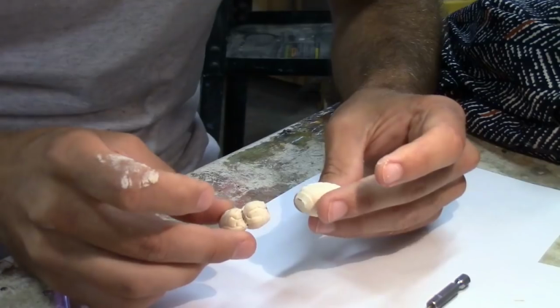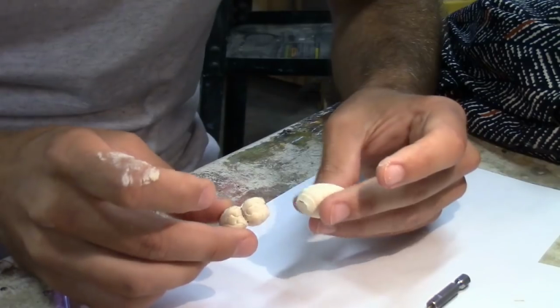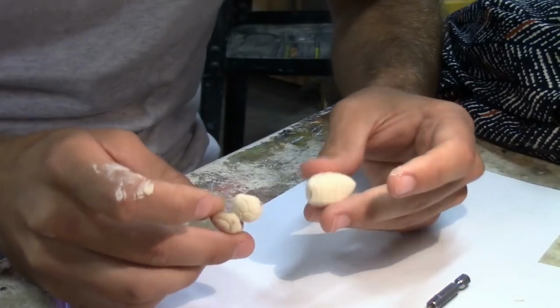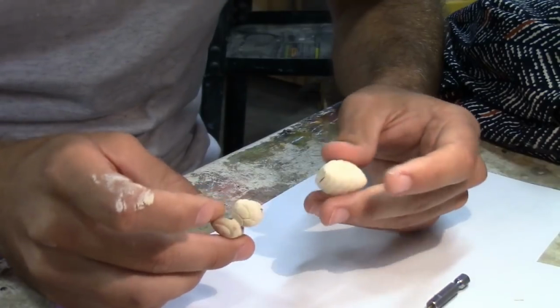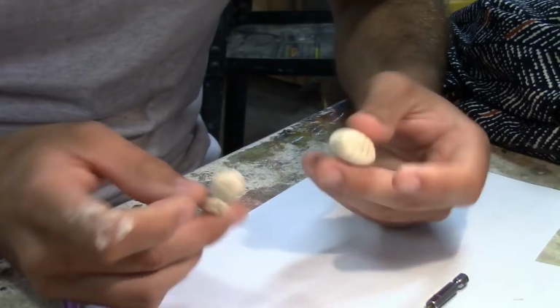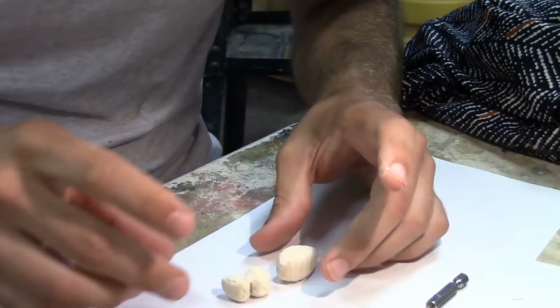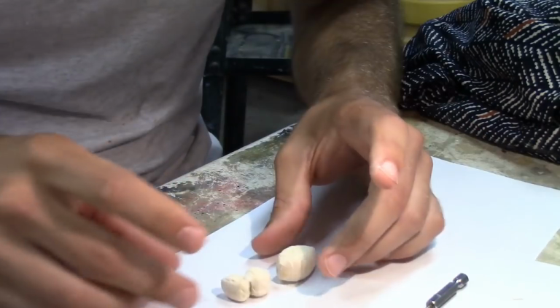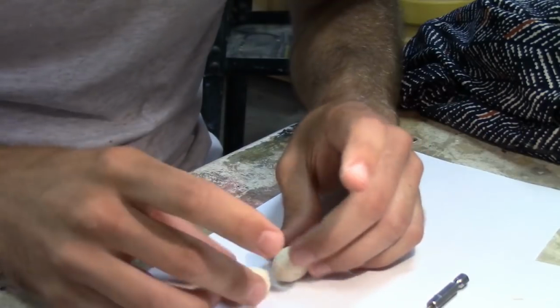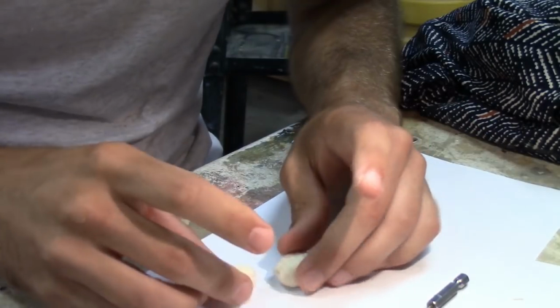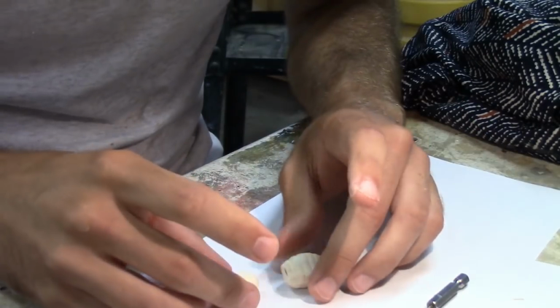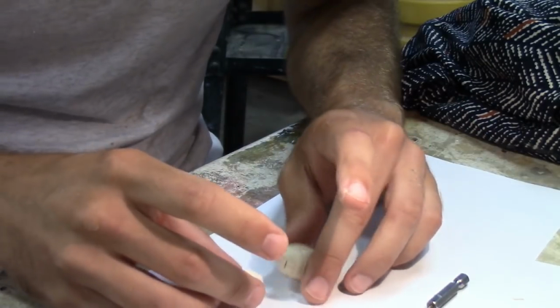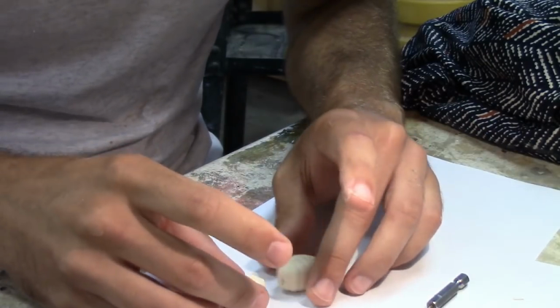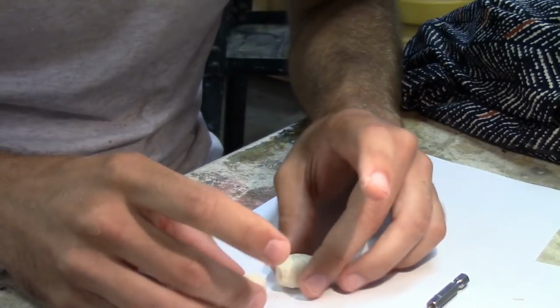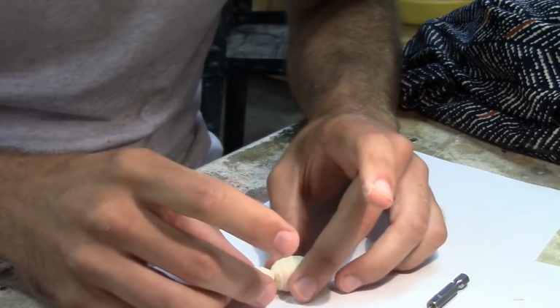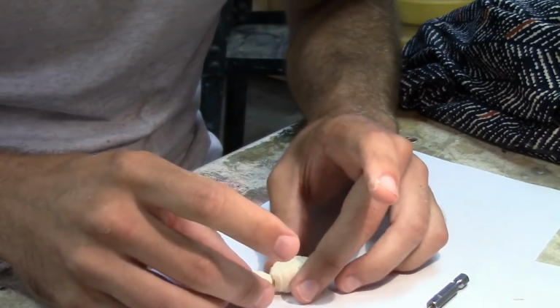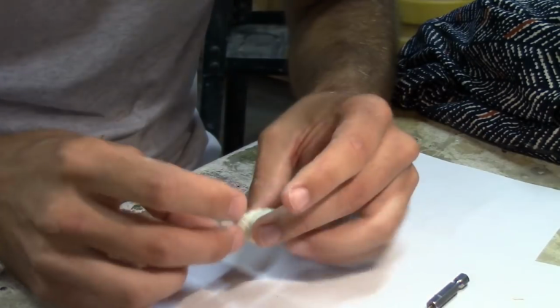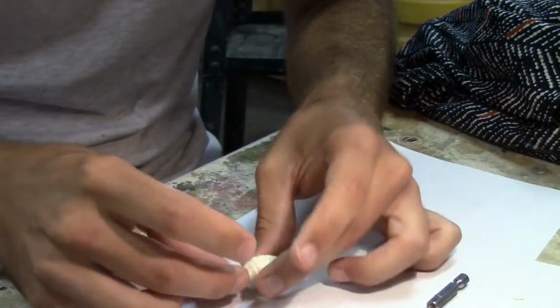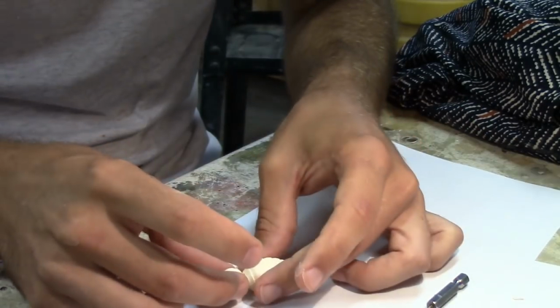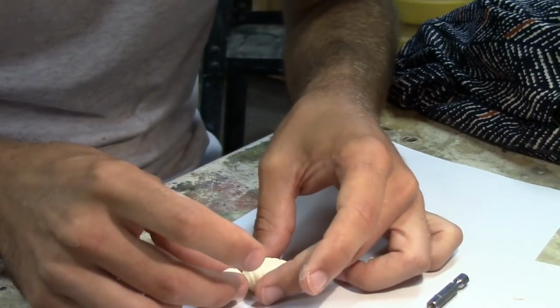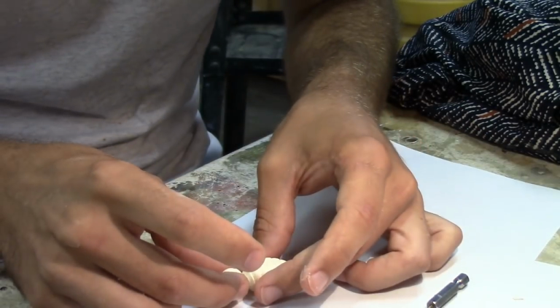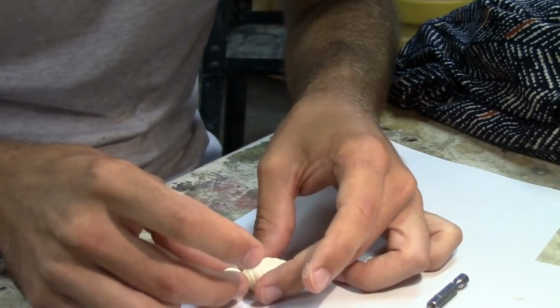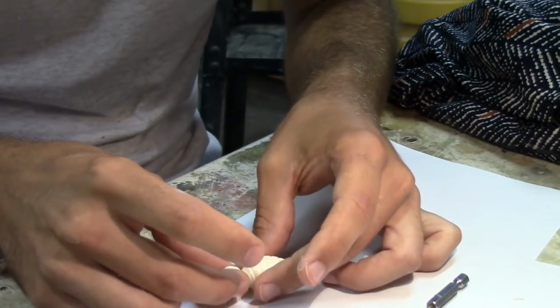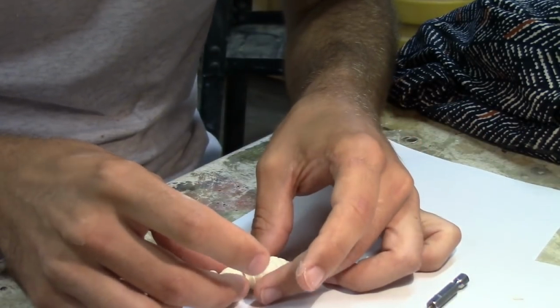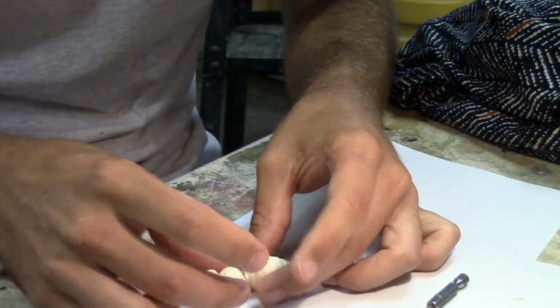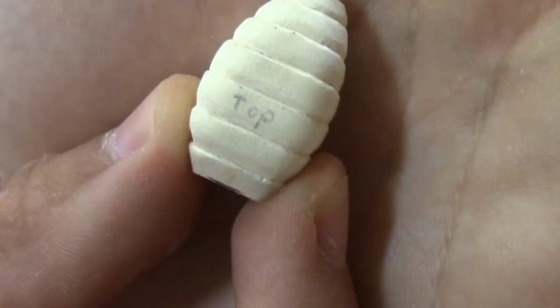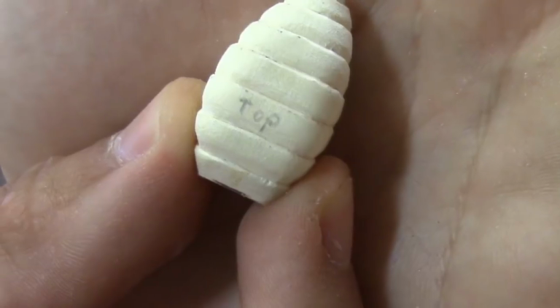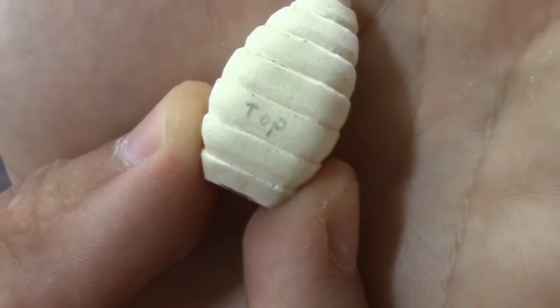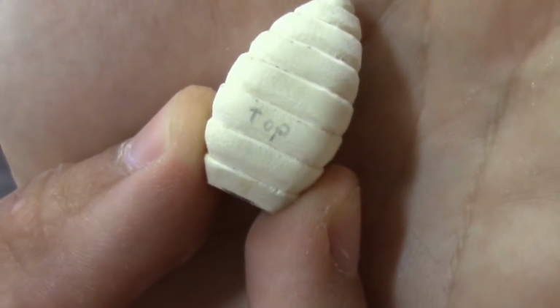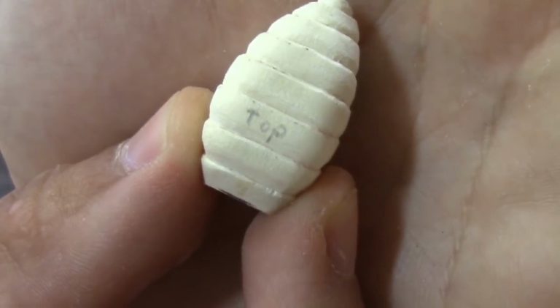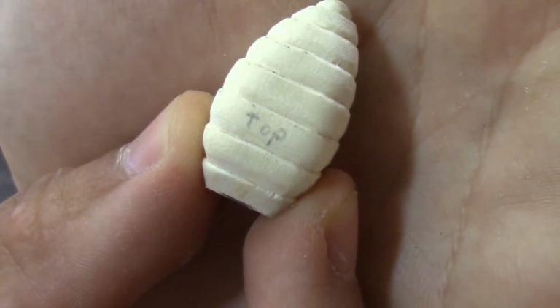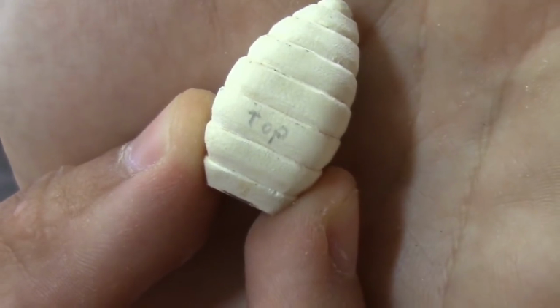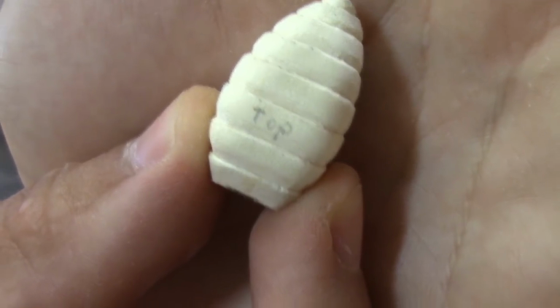Uh-oh, which way was down? Yeah, I think it was like that. Gotta mark which side's up.